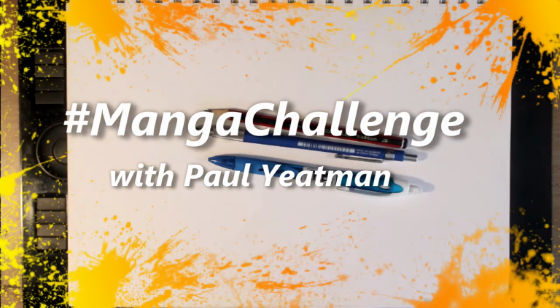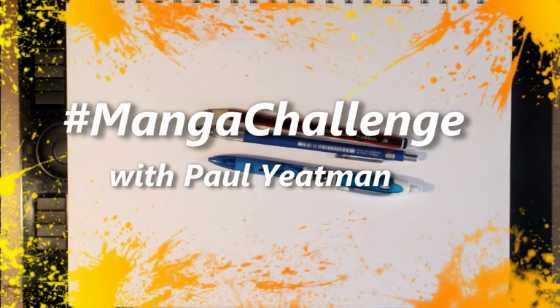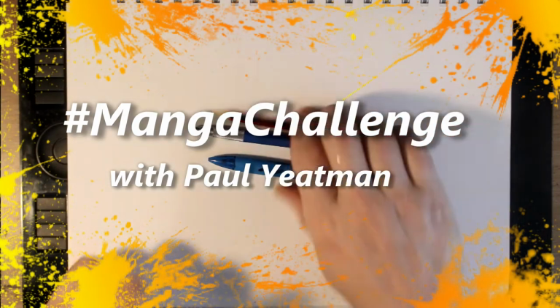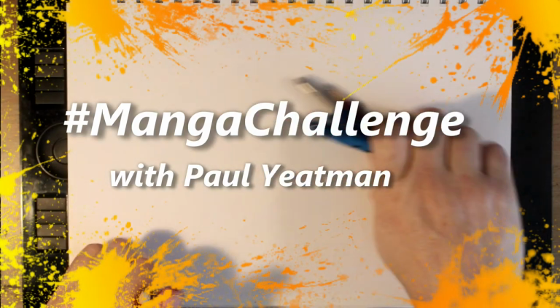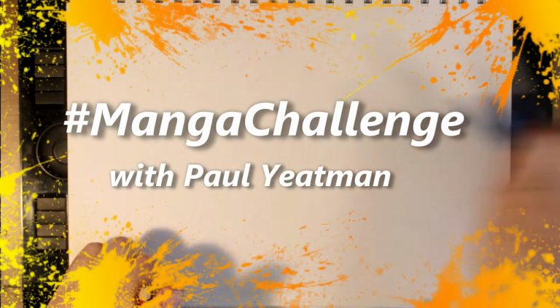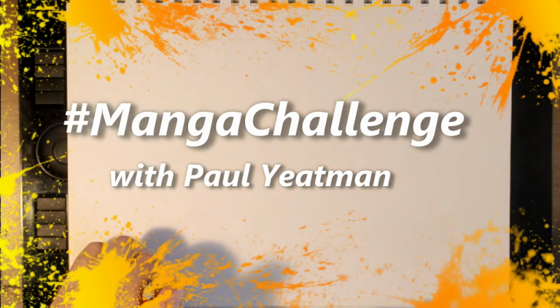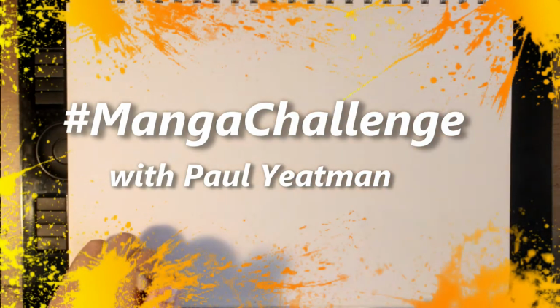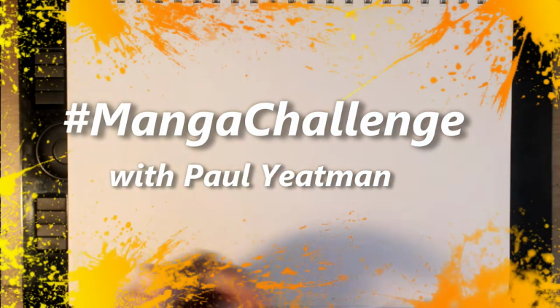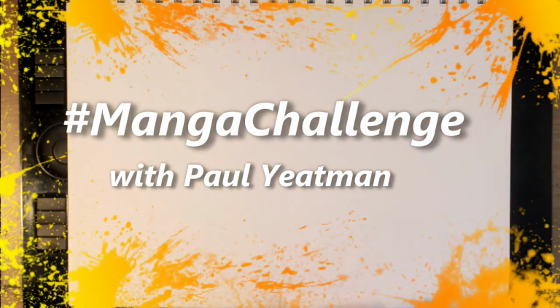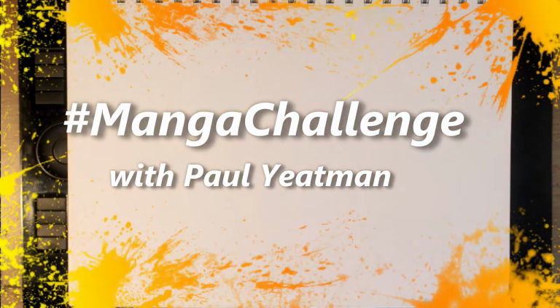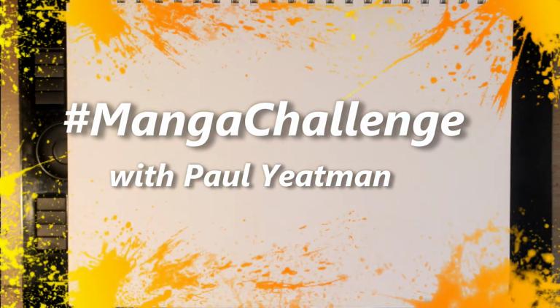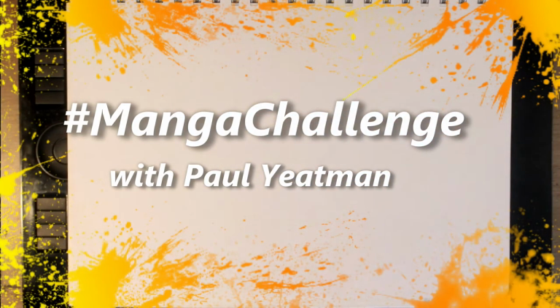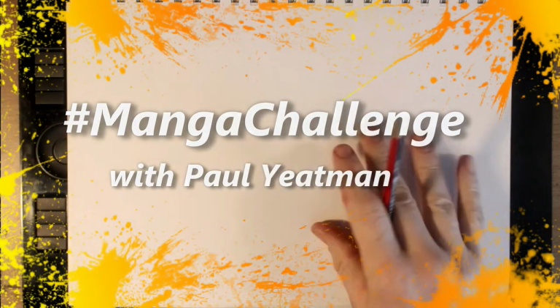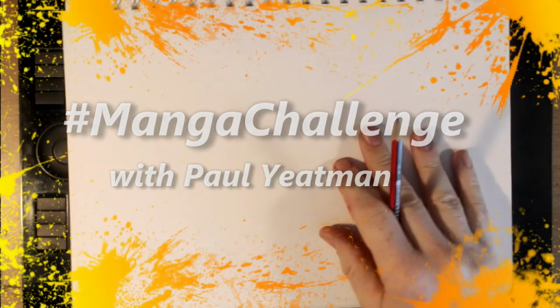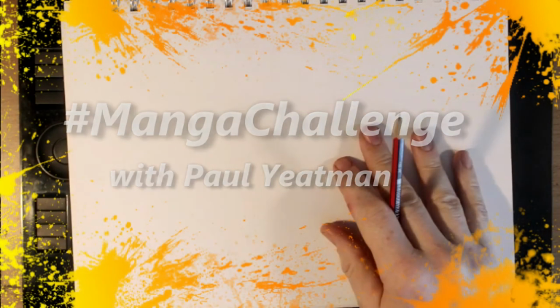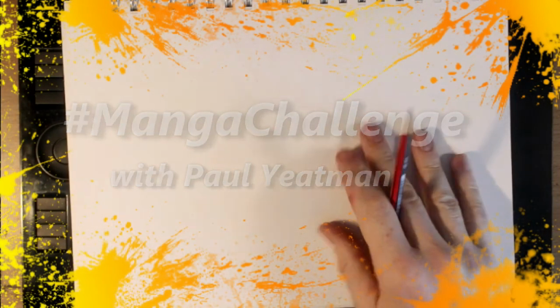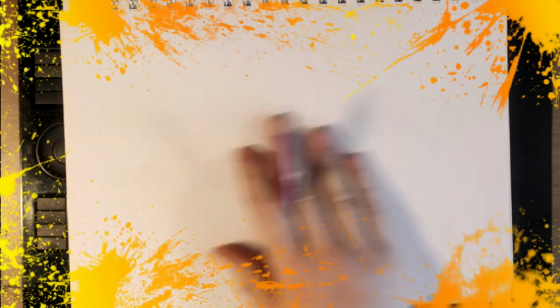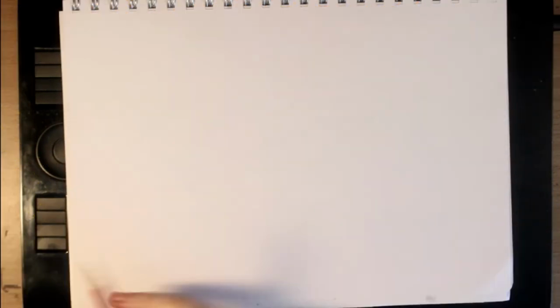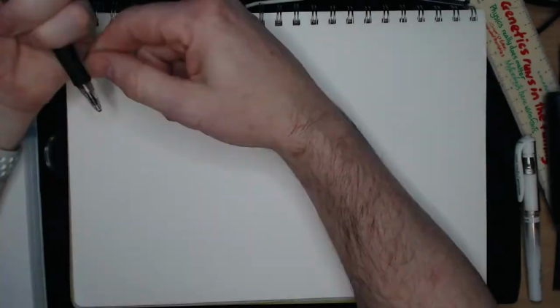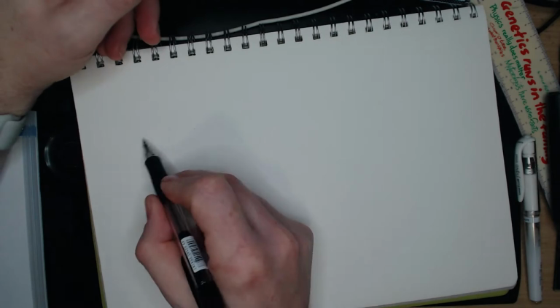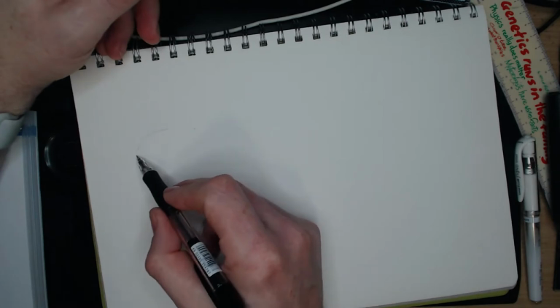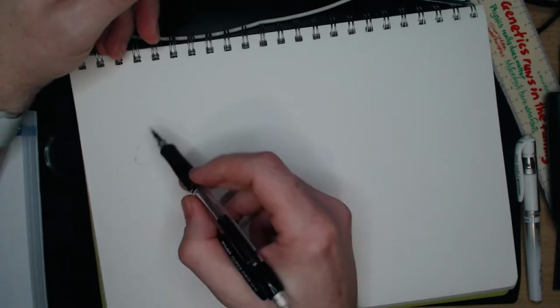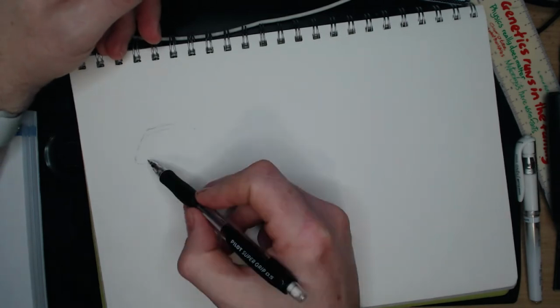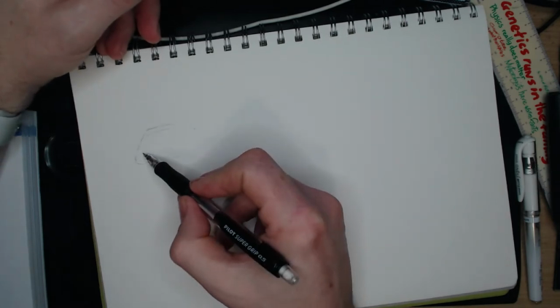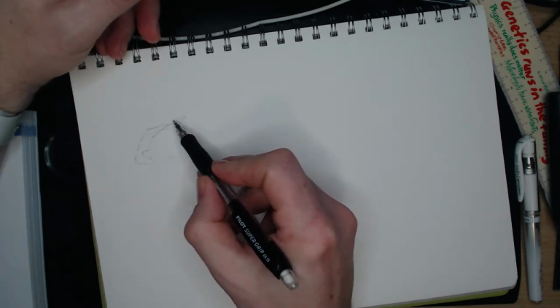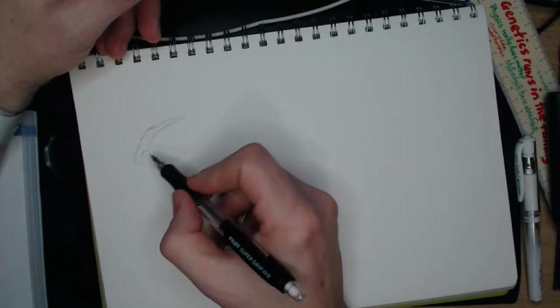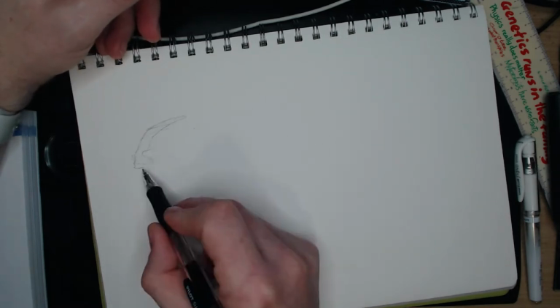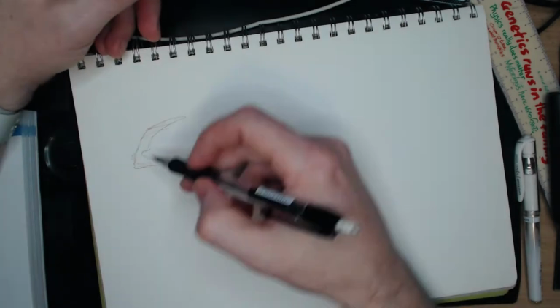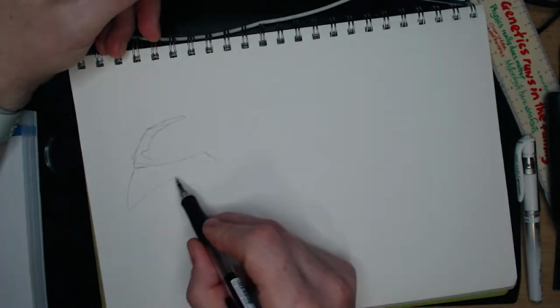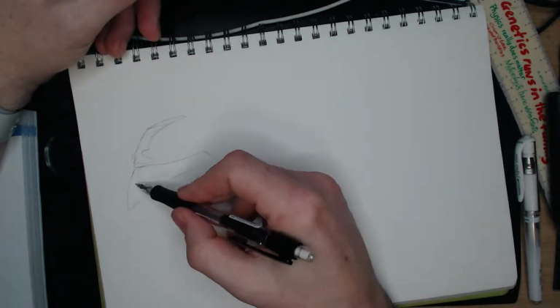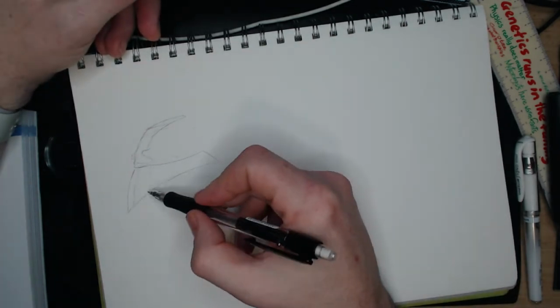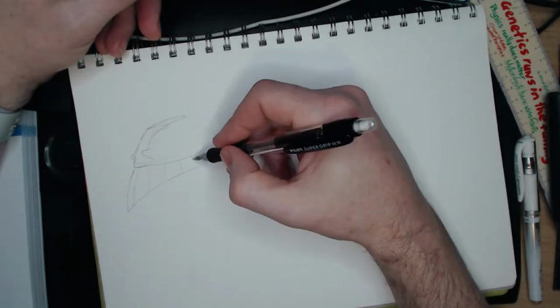Howdy arty aliens and welcome! I am Paul Yatesman. I draw stuff and lately I tend to post videos of everything I draw.